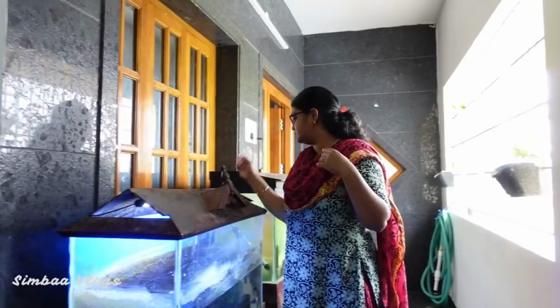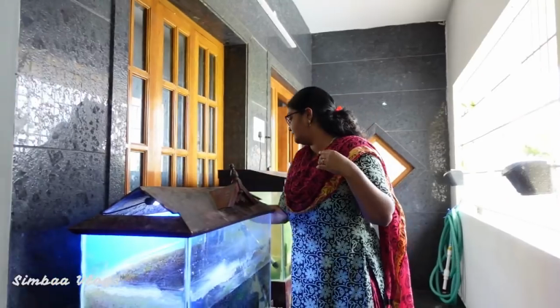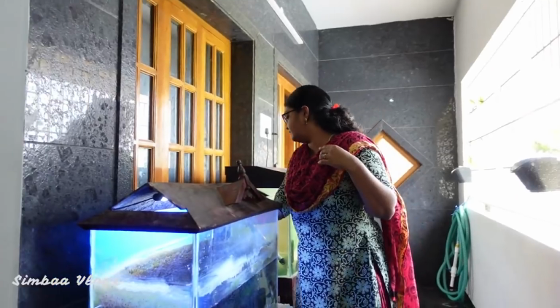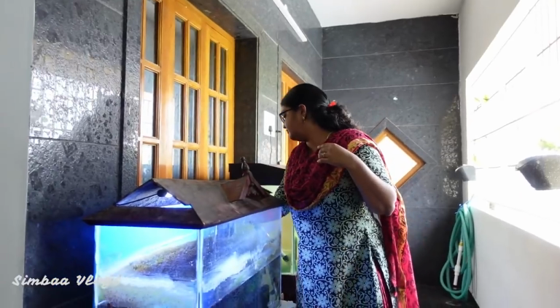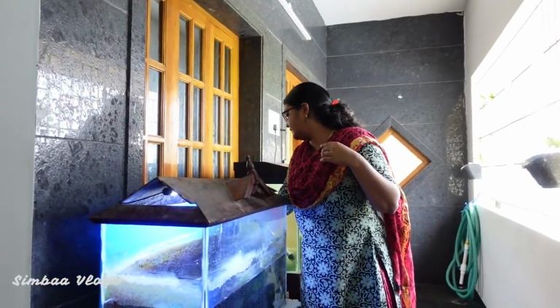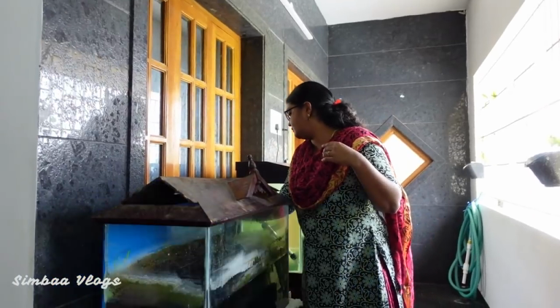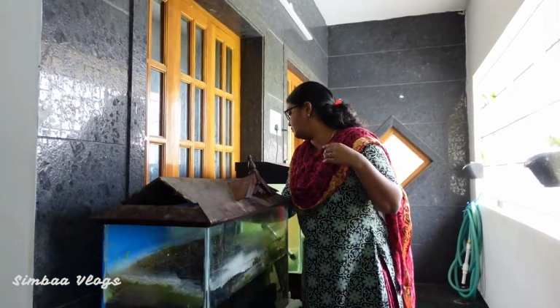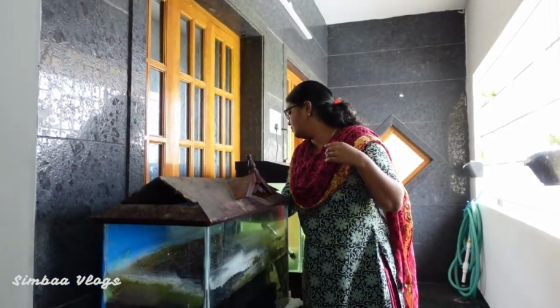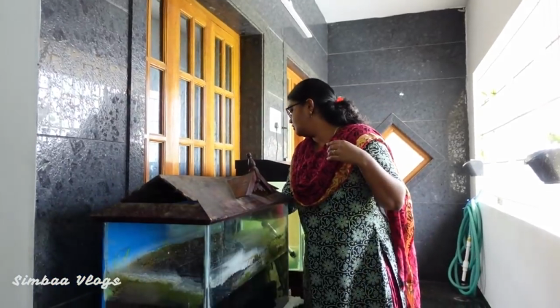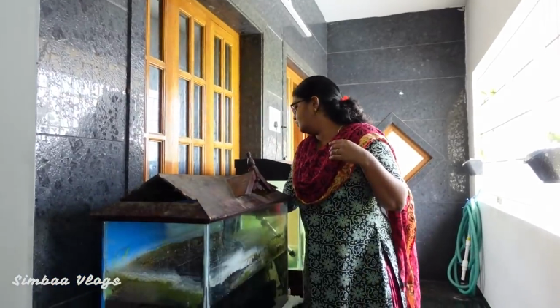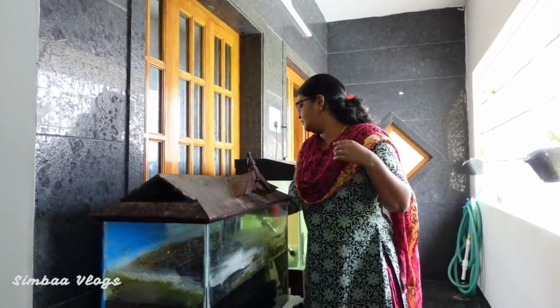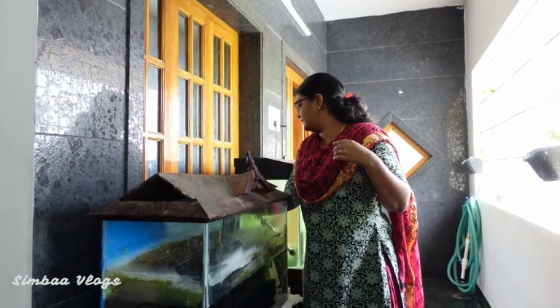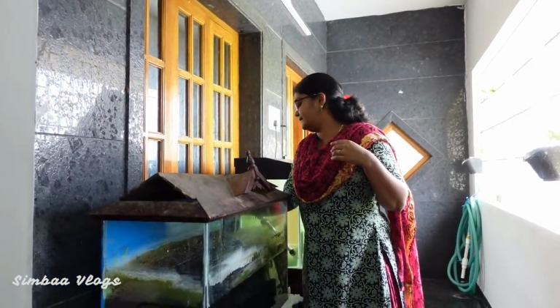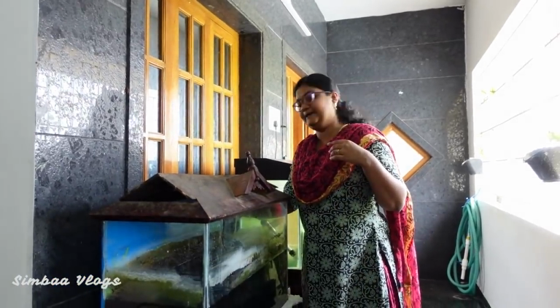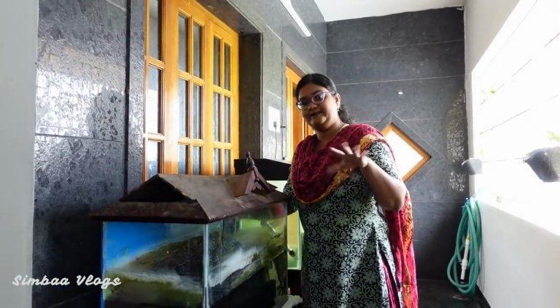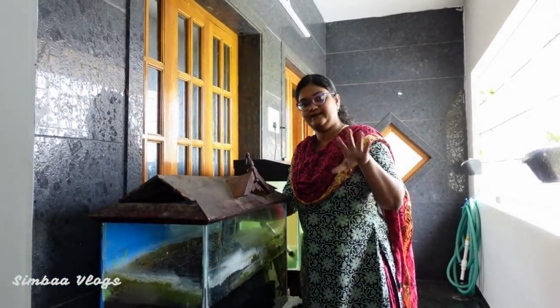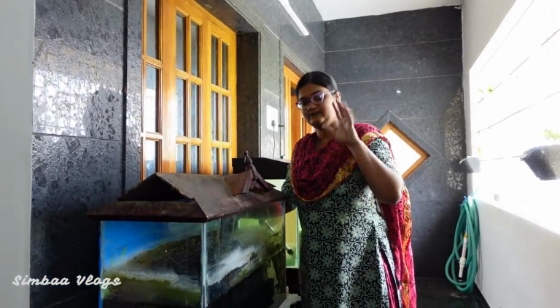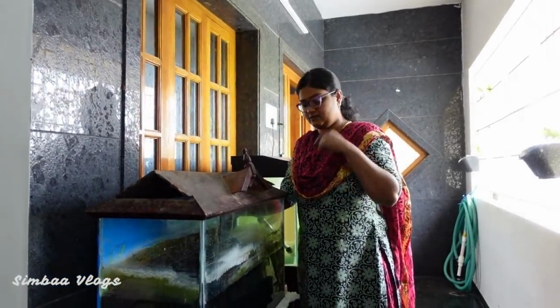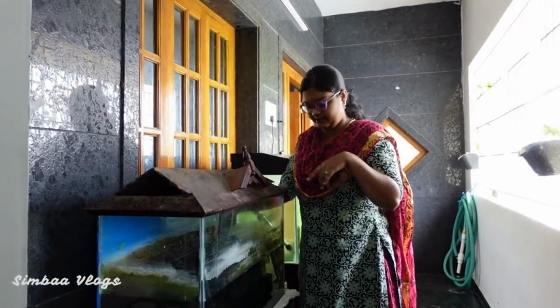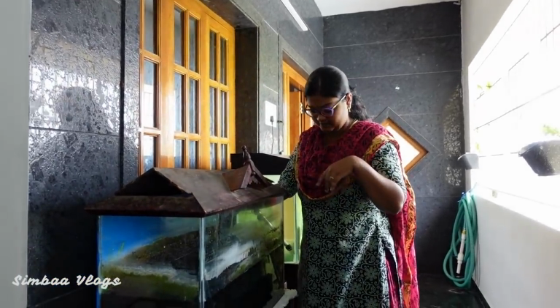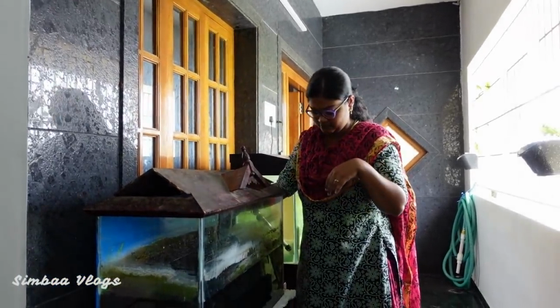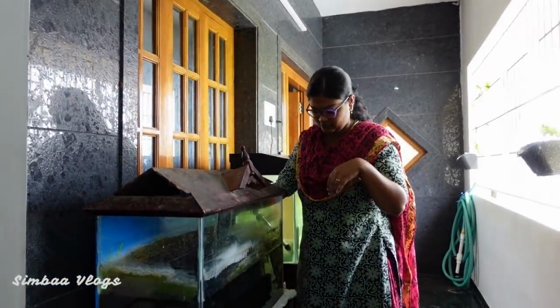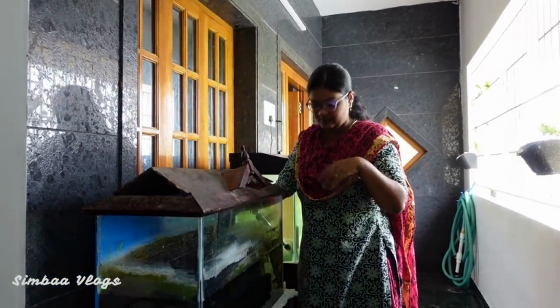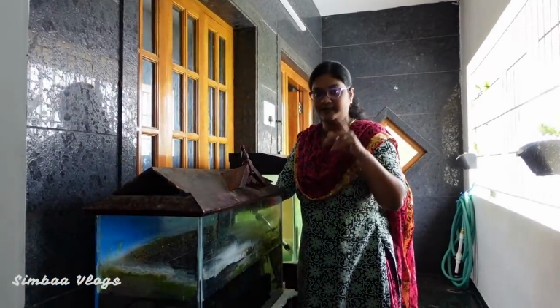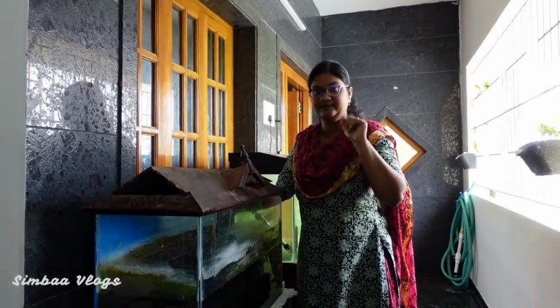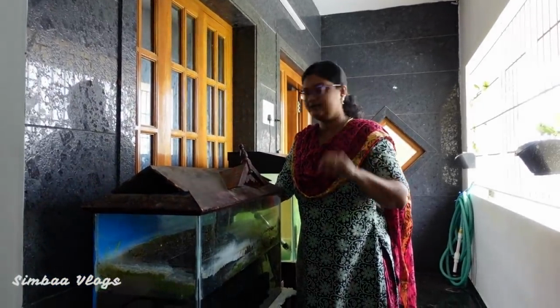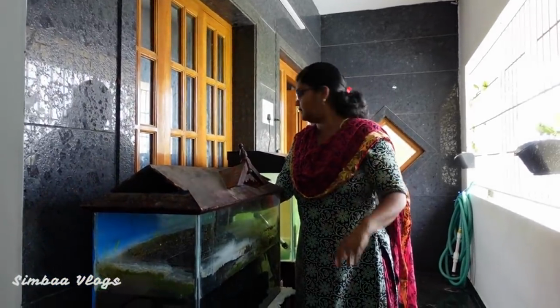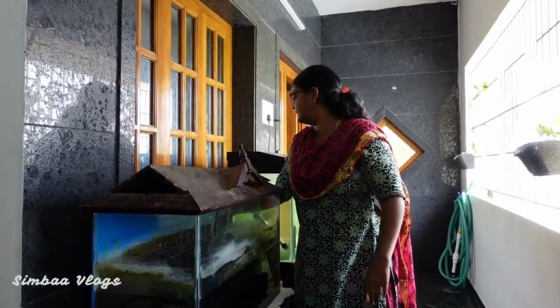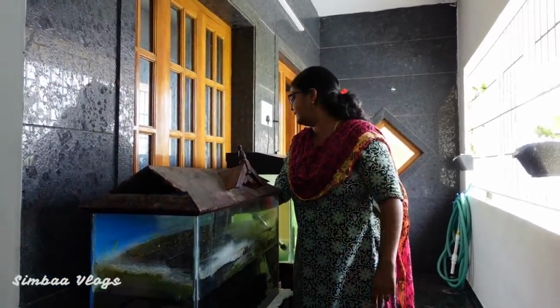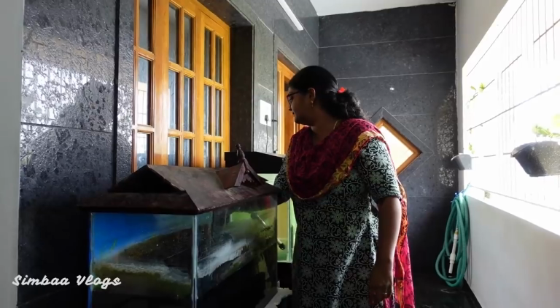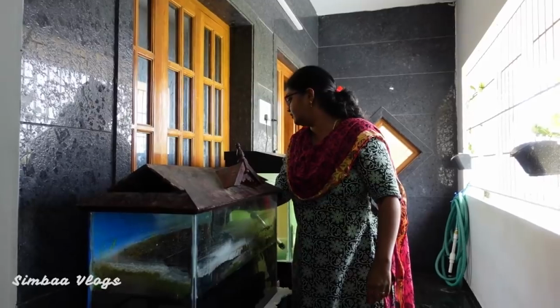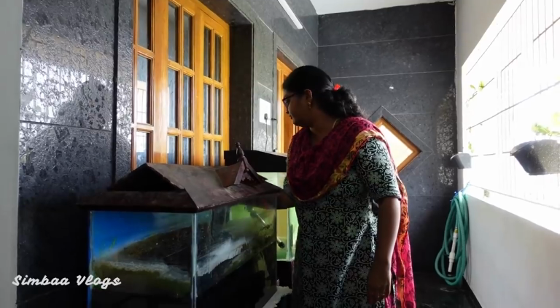Now we are going to start. First, we are going to power off the motor, heater, and light. It is all off.